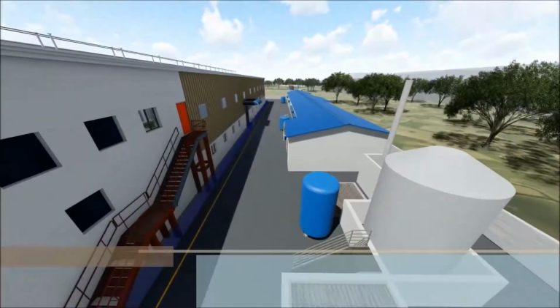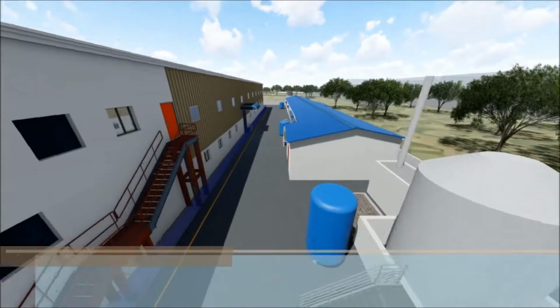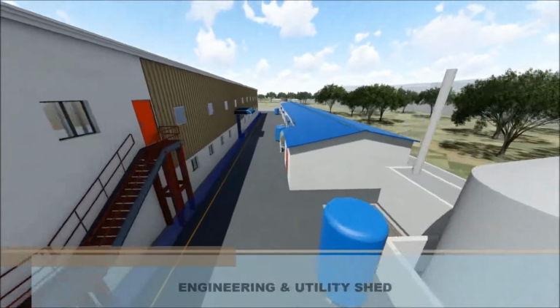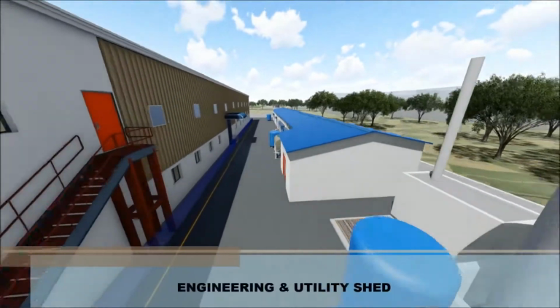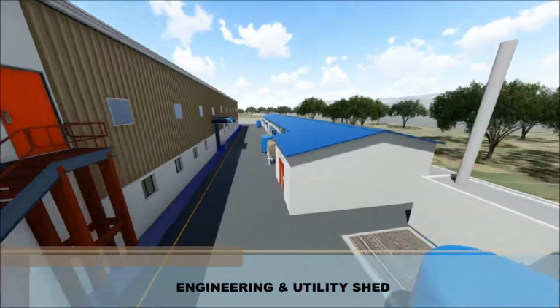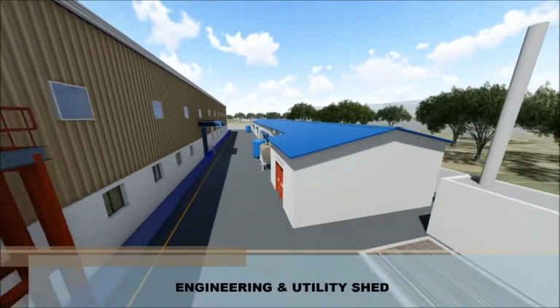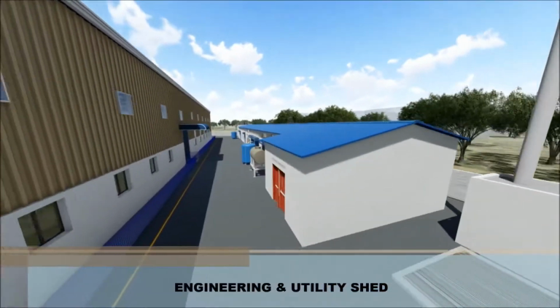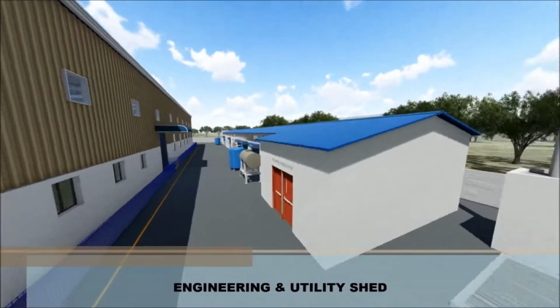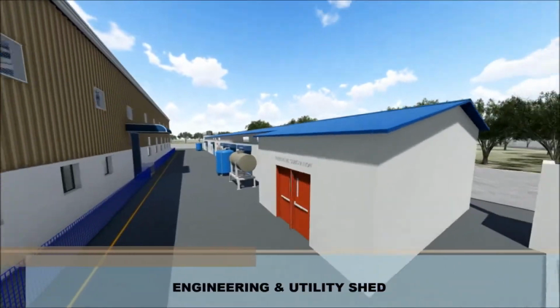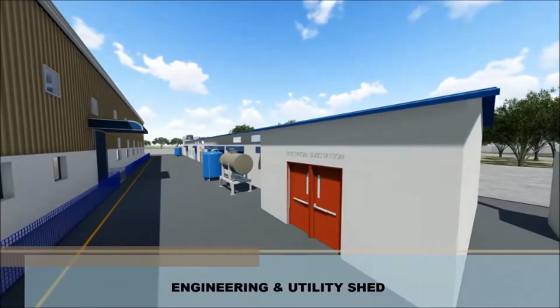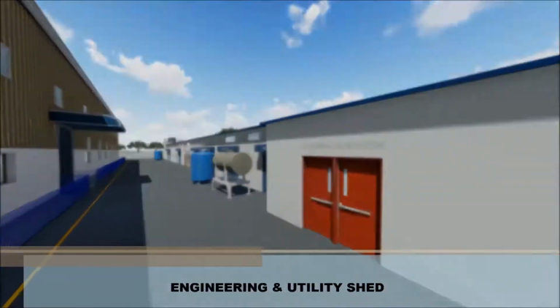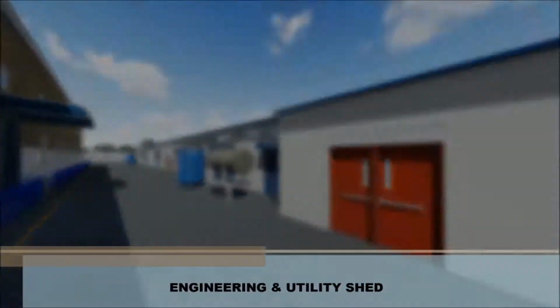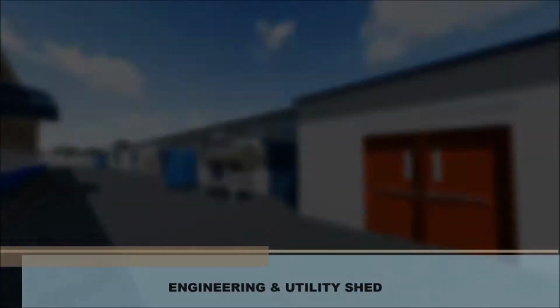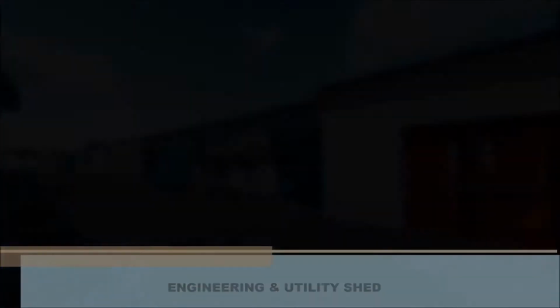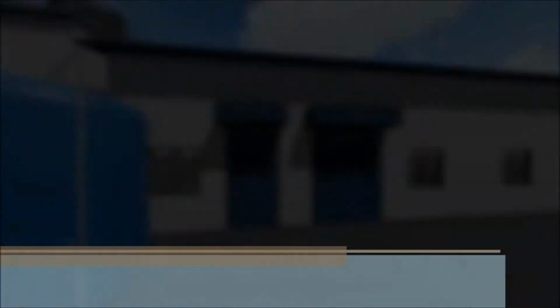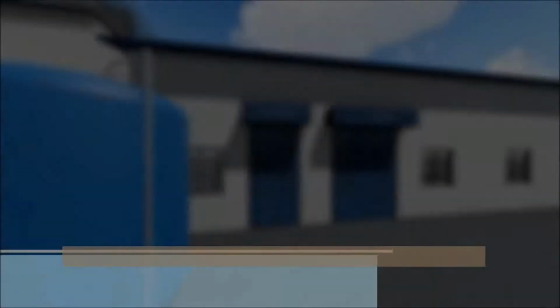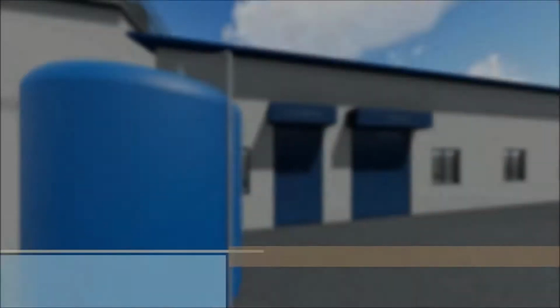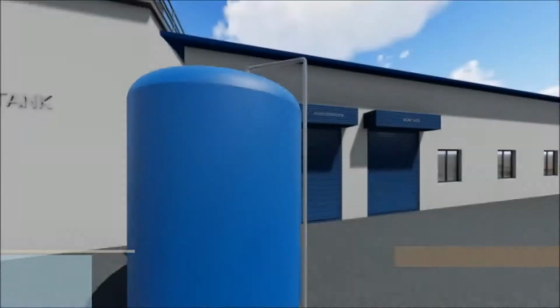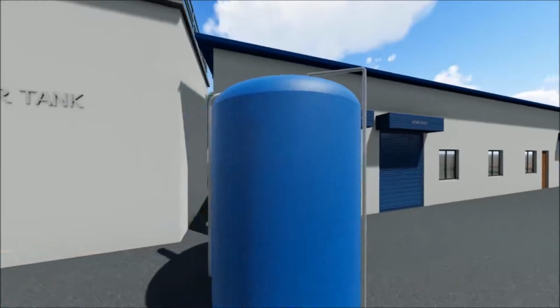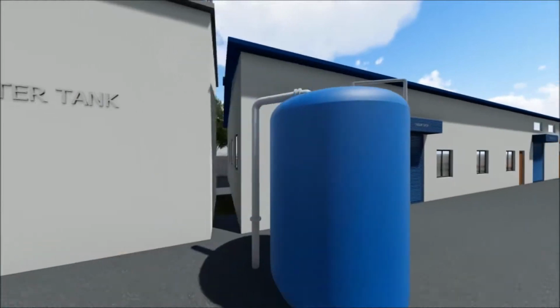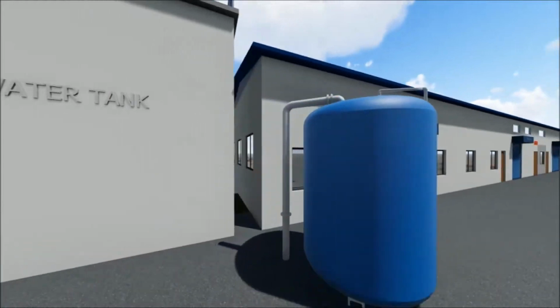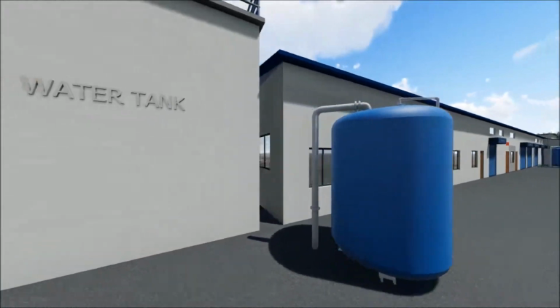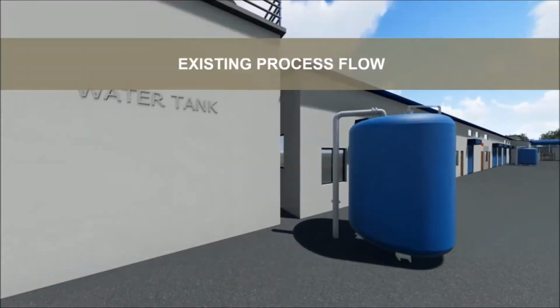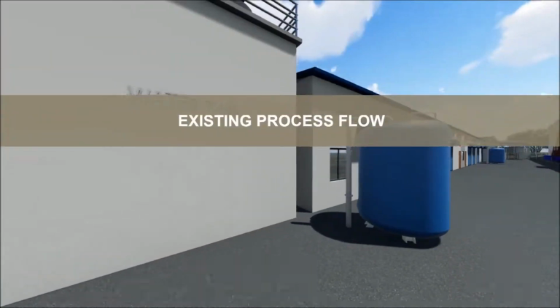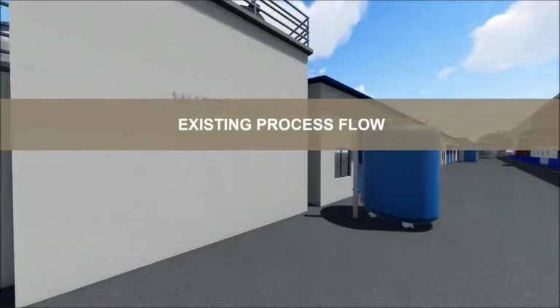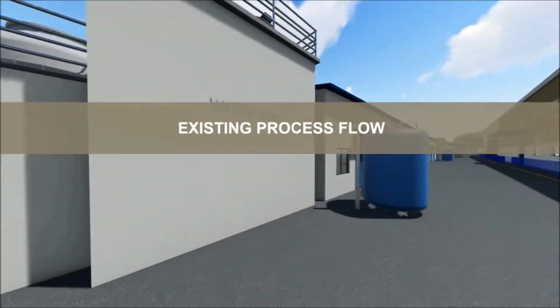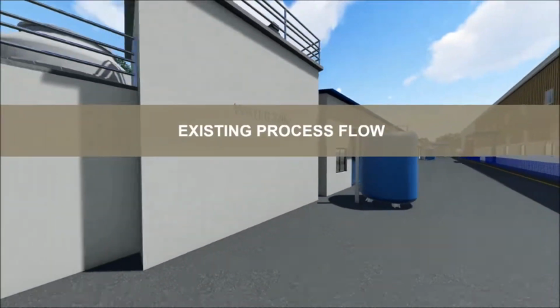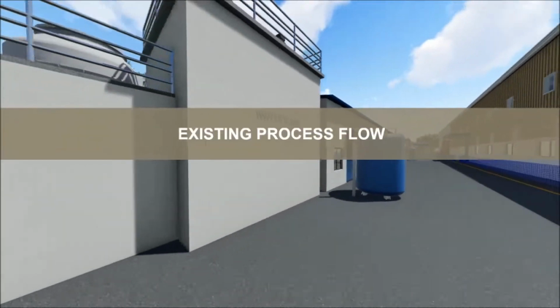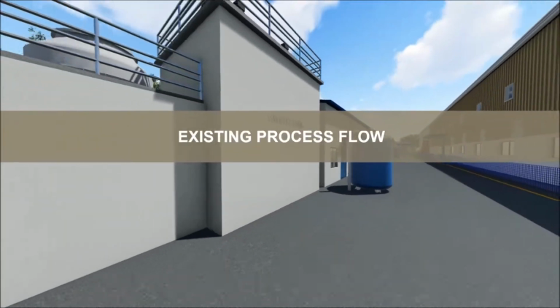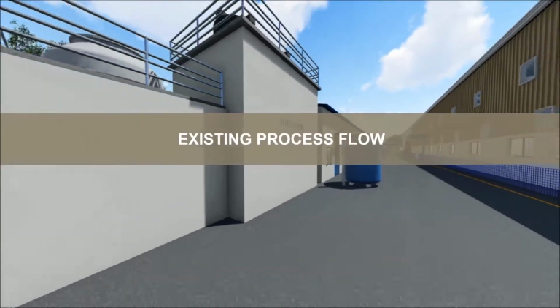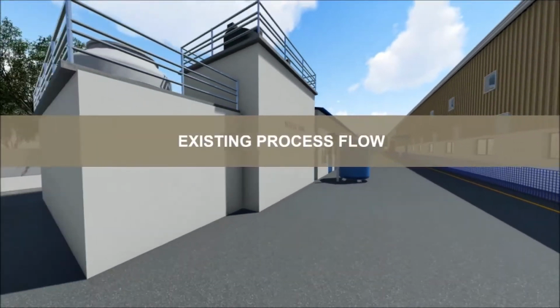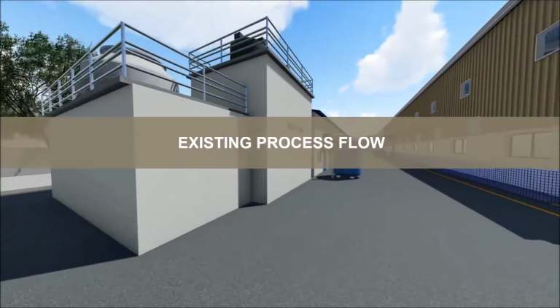Engineering and Utility Shed. Existing process flow.